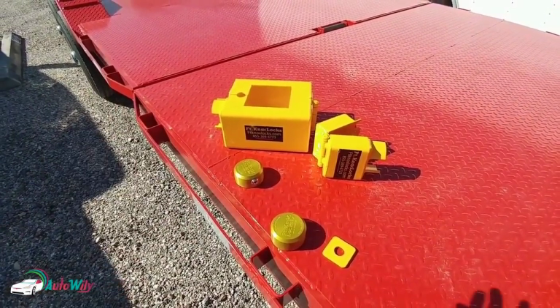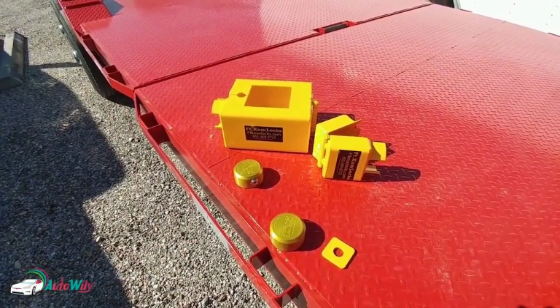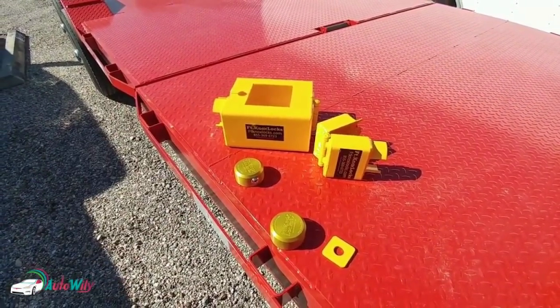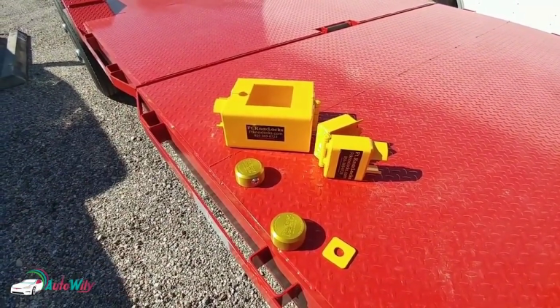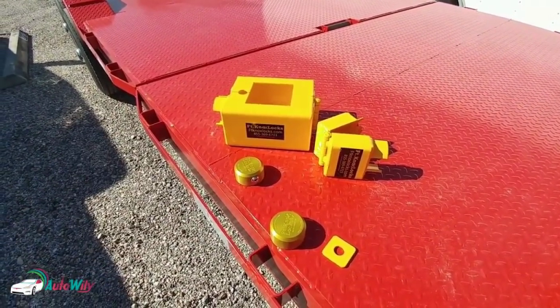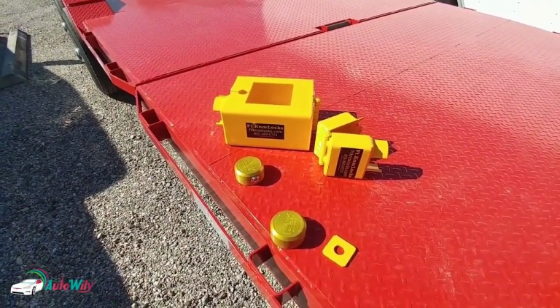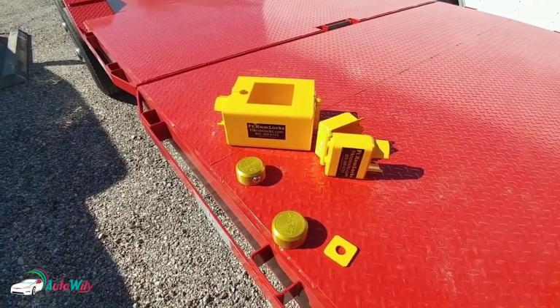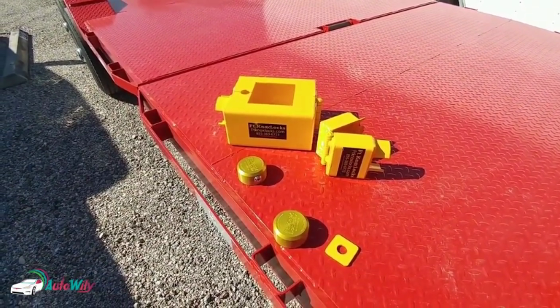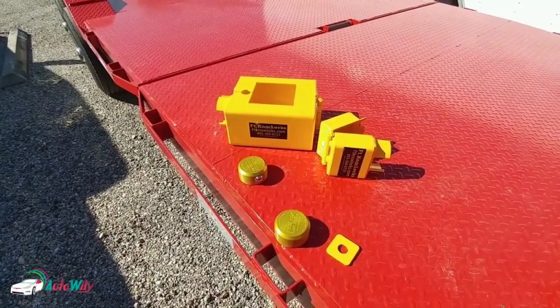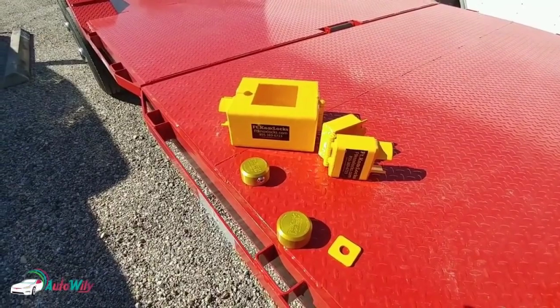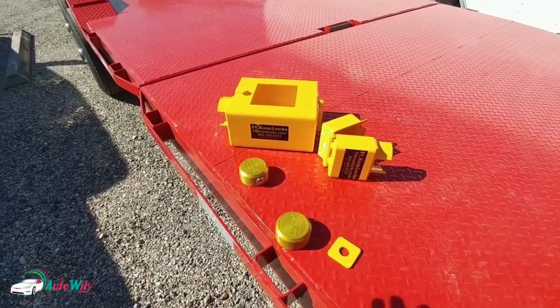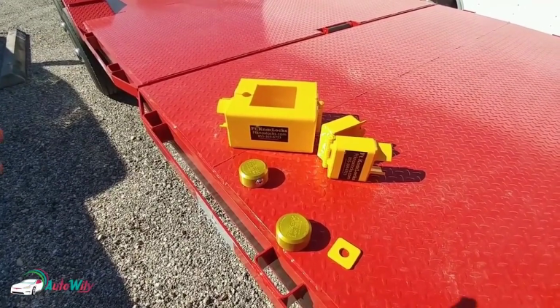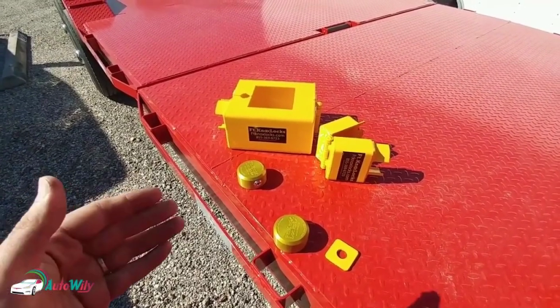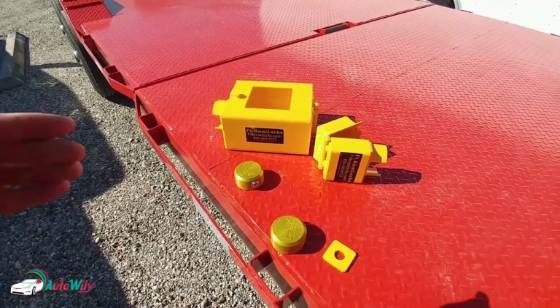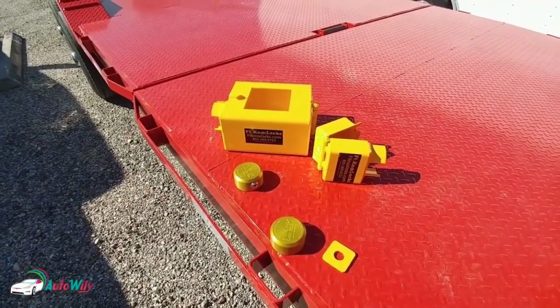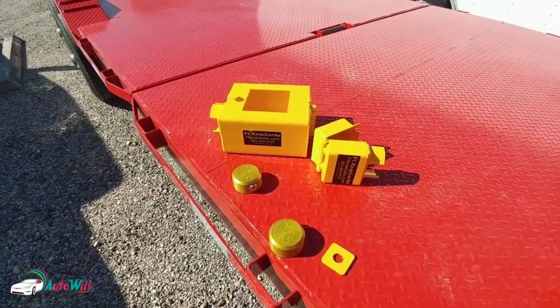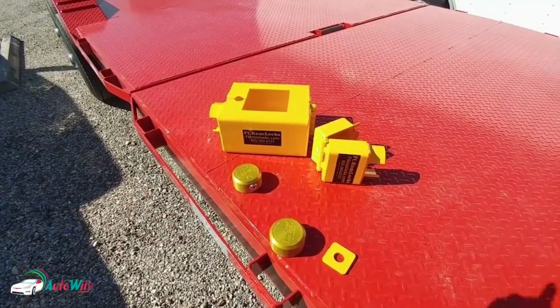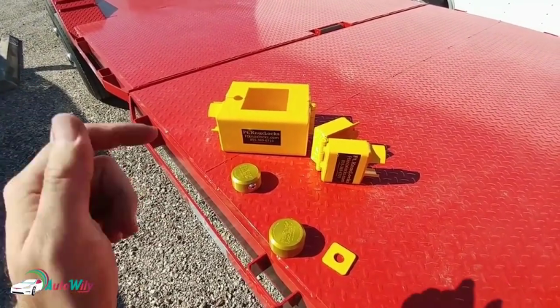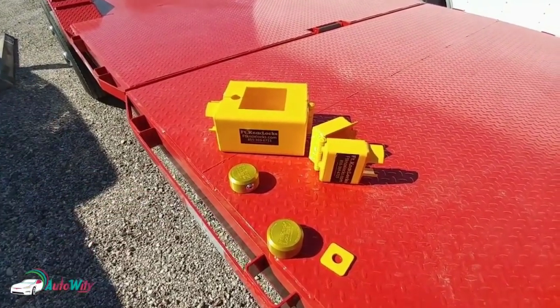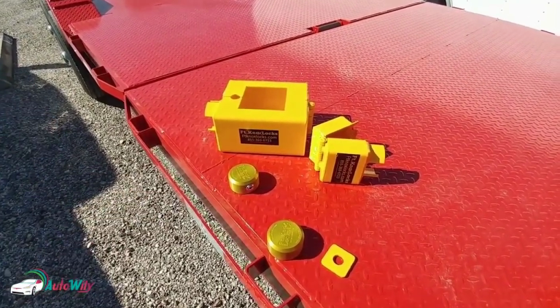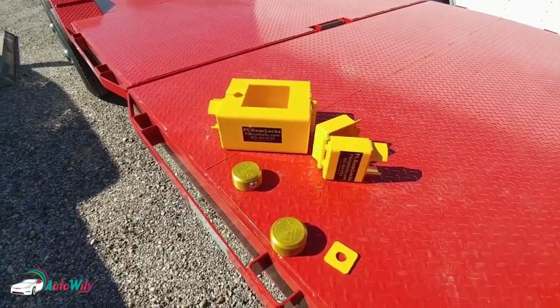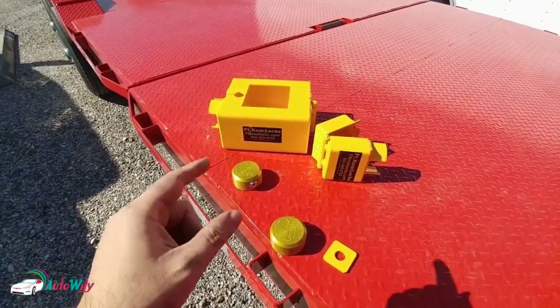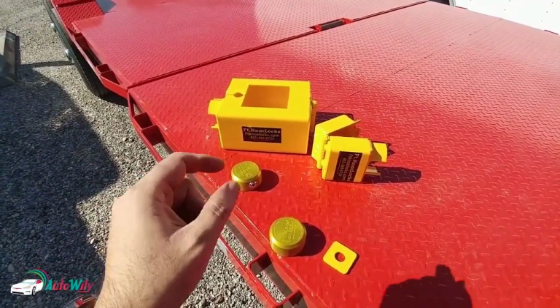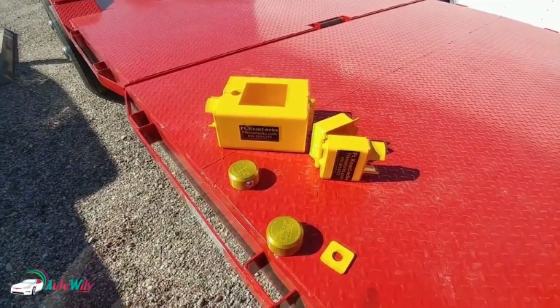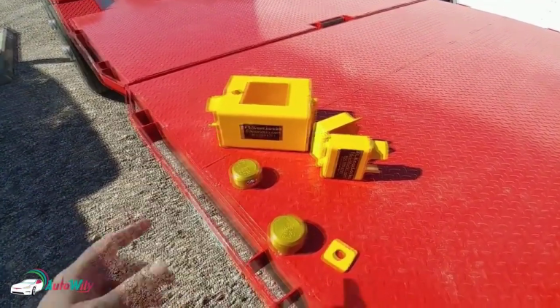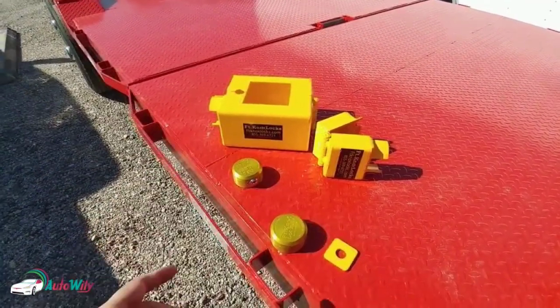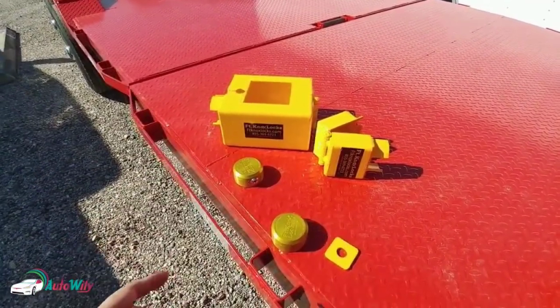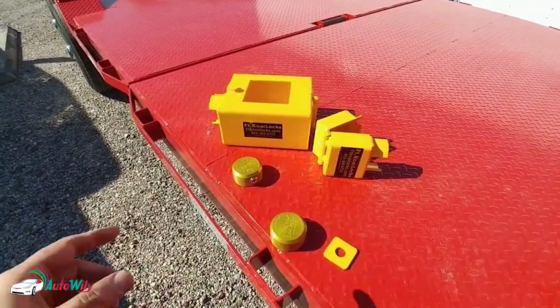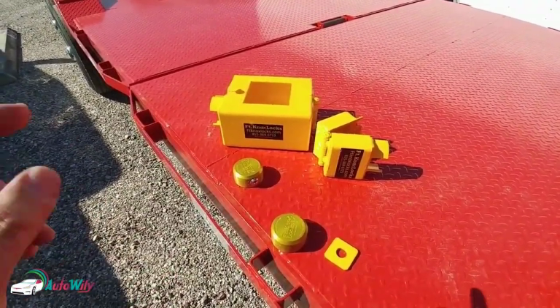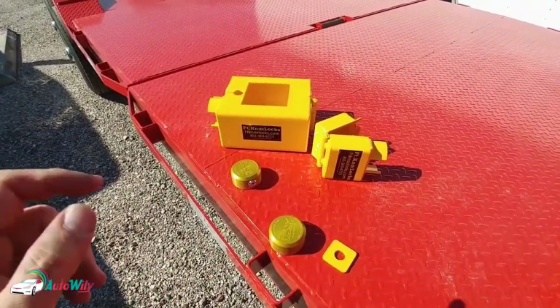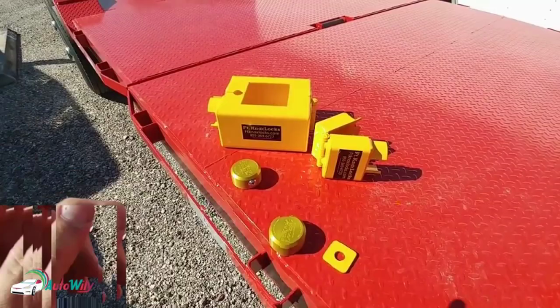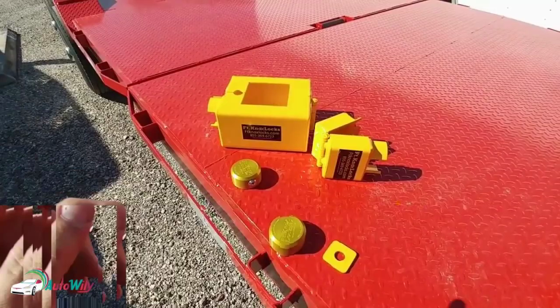I know there are other great brands of locks out there, but the one I like and the one I secure my trailers with is Fort Knox locks, so I definitely want to give them a huge shout out.